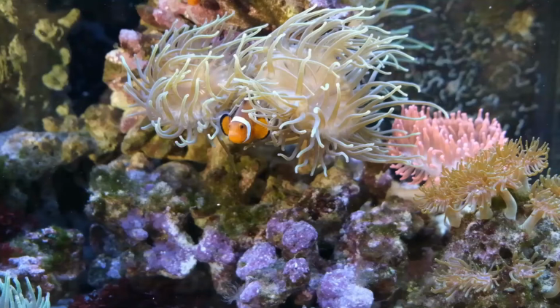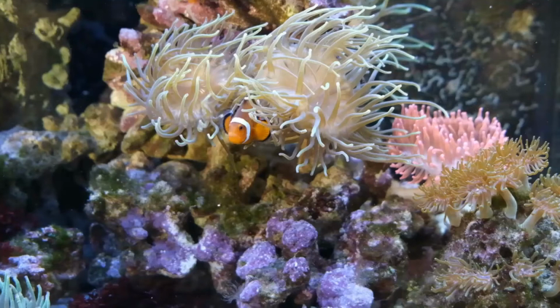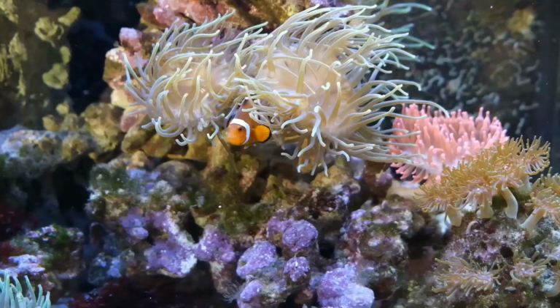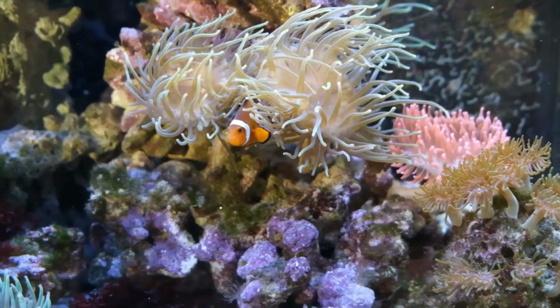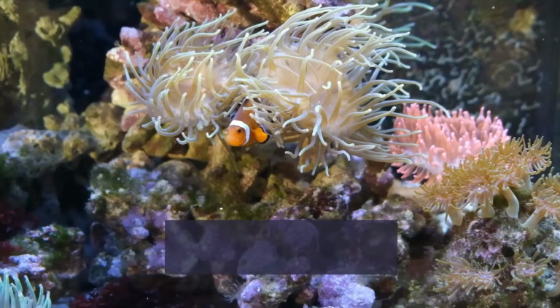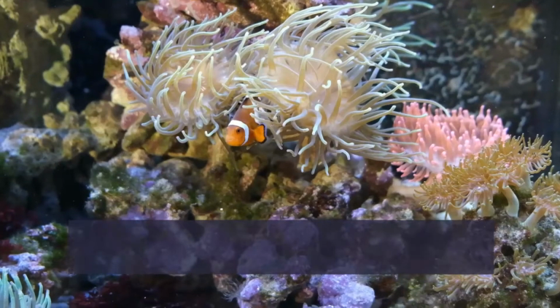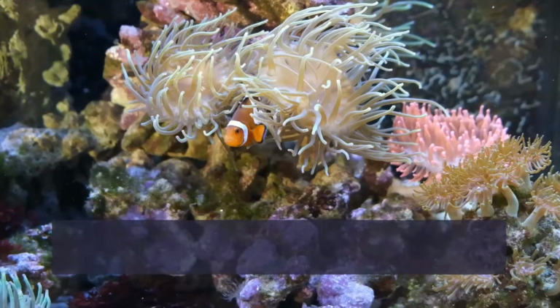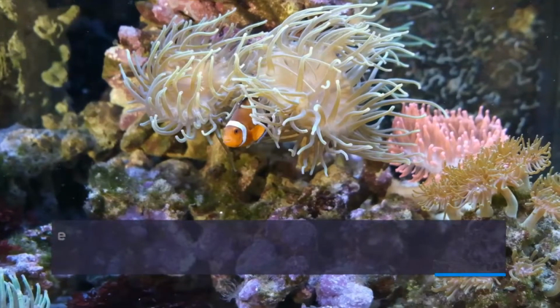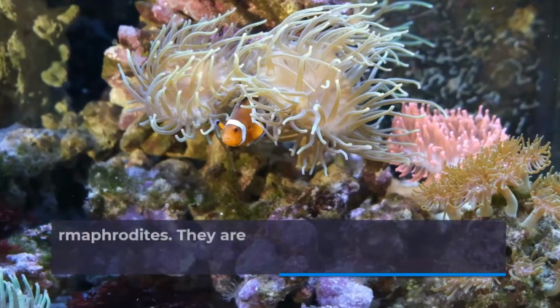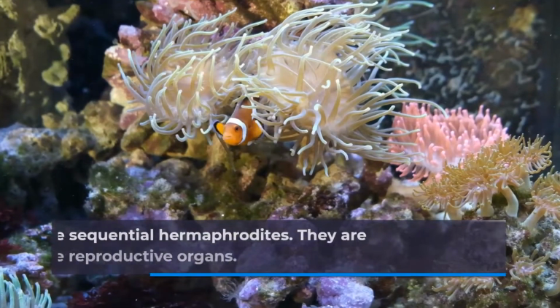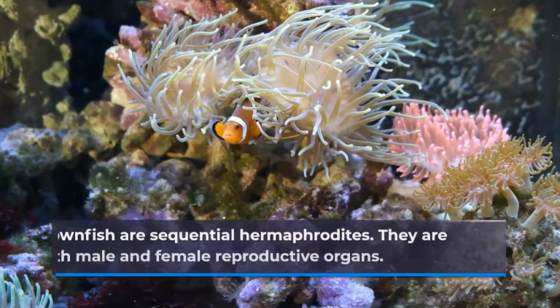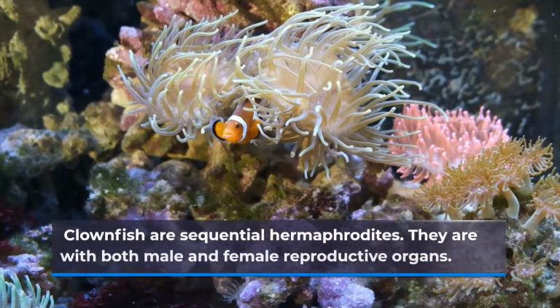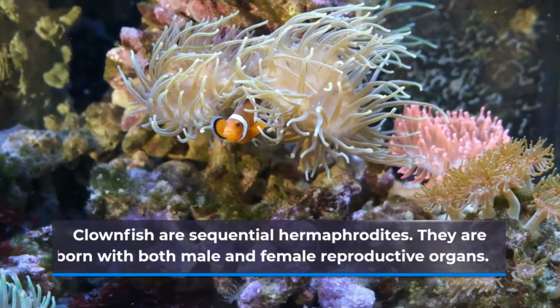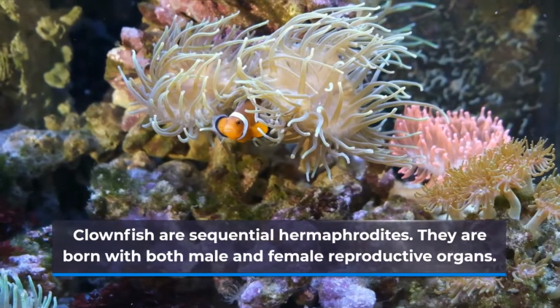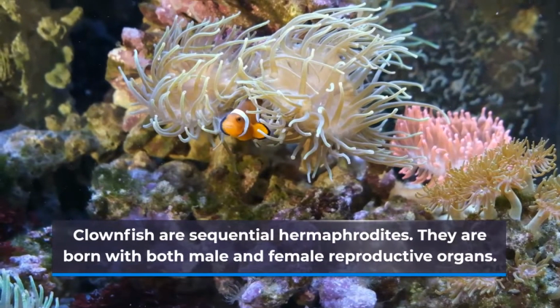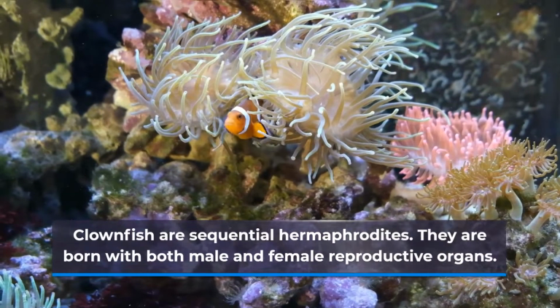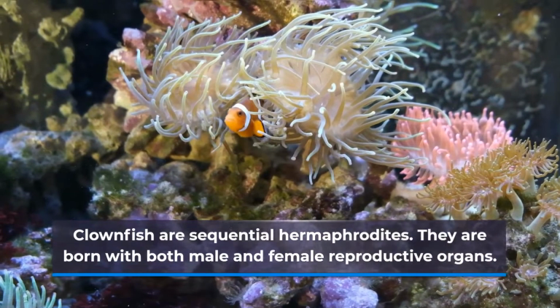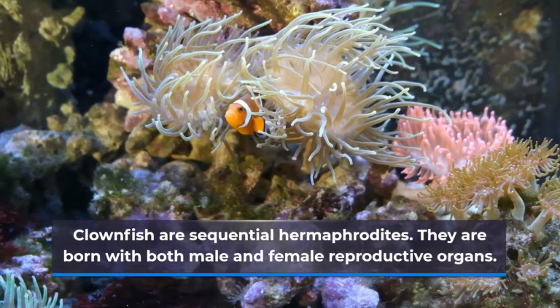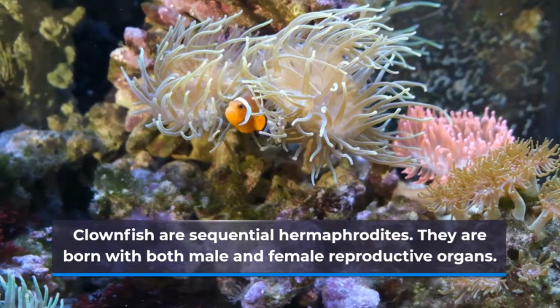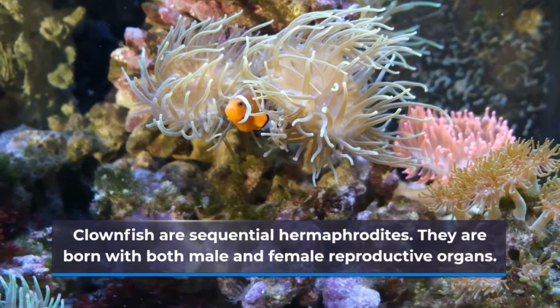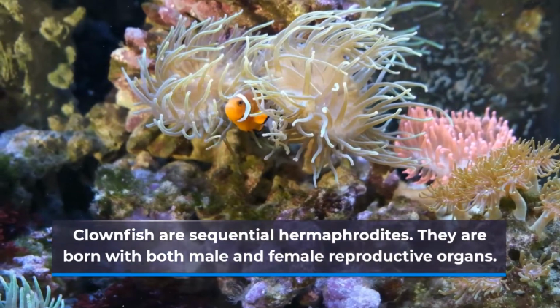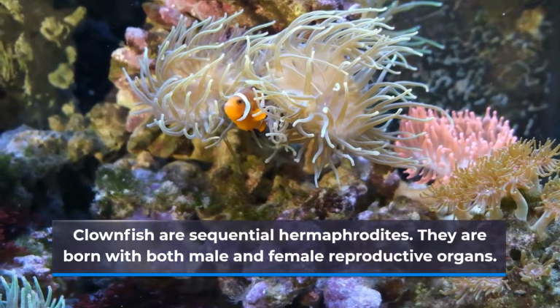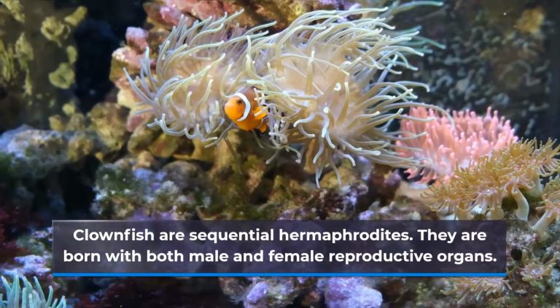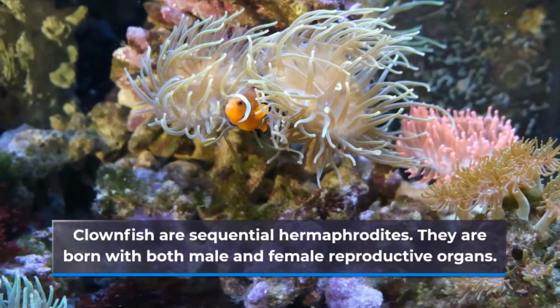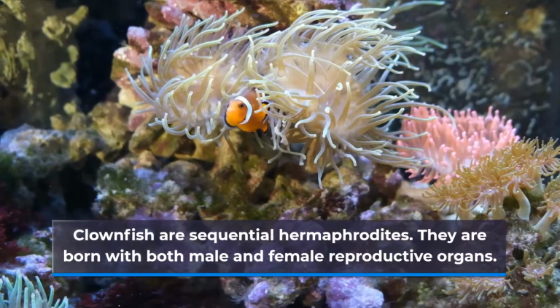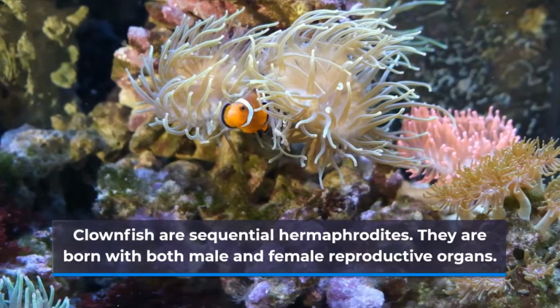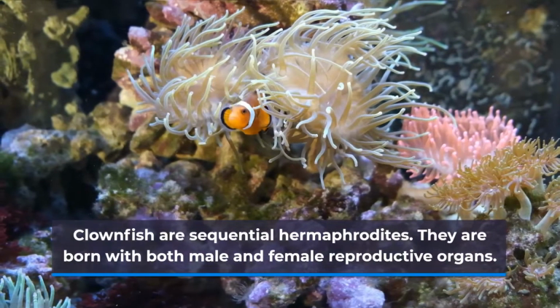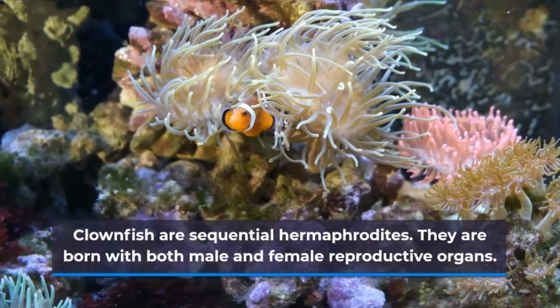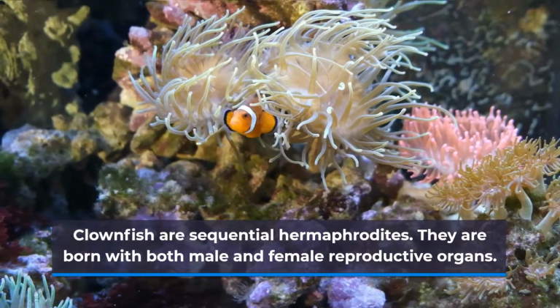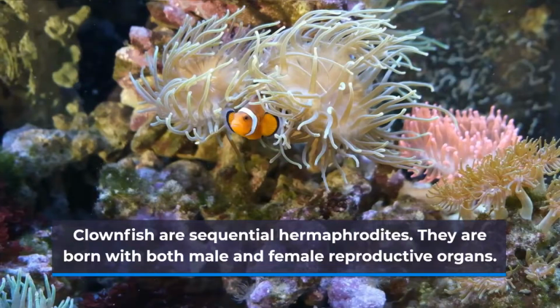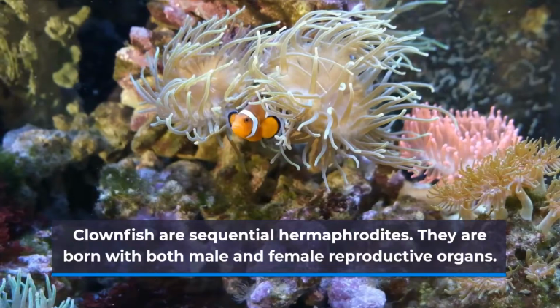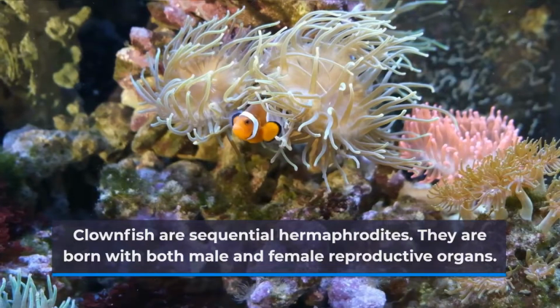Clownfish are sequential hermaphrodites. They are born with both male and female reproductive organs.